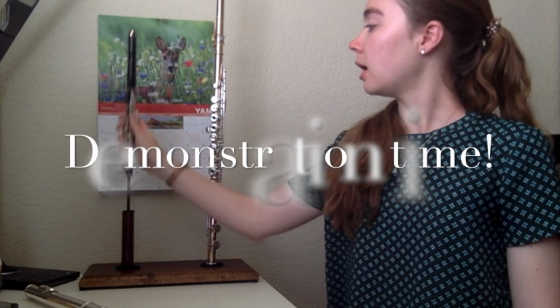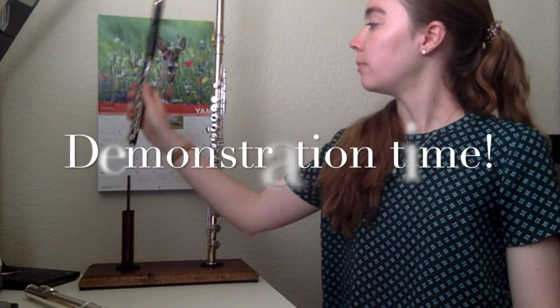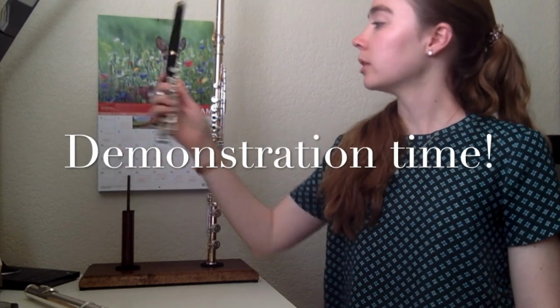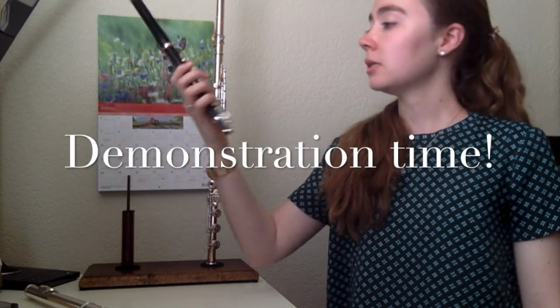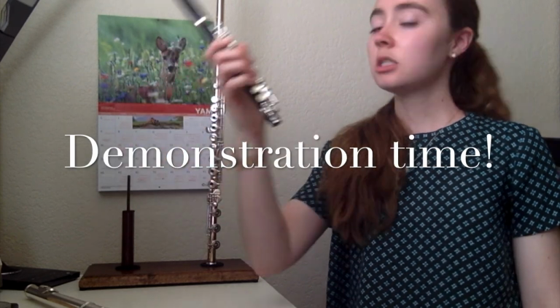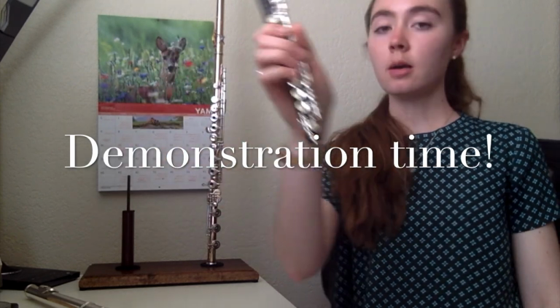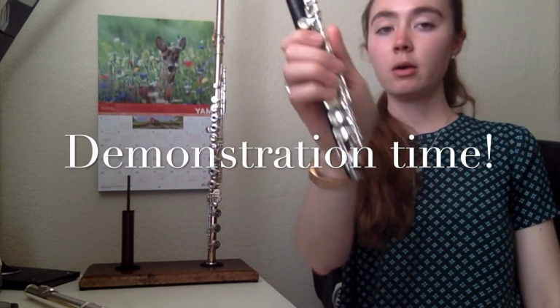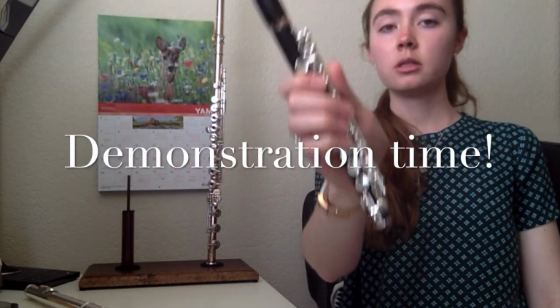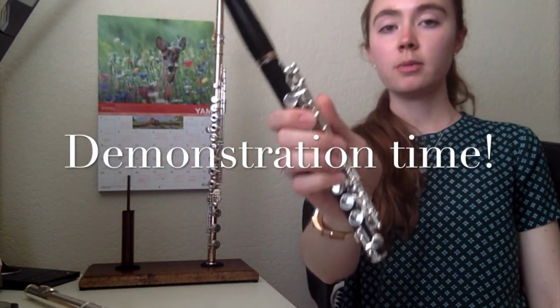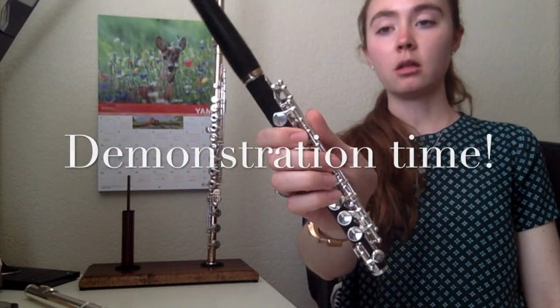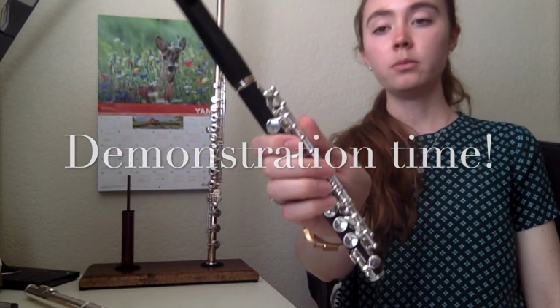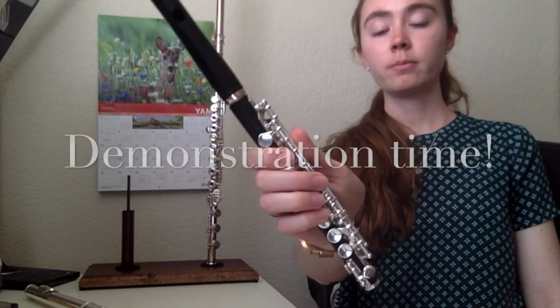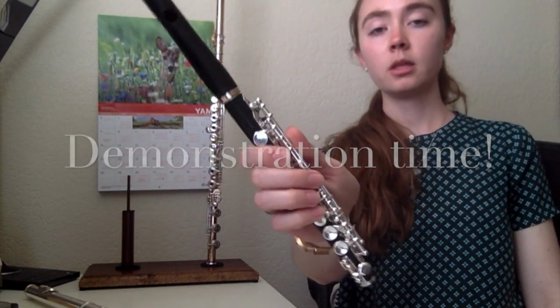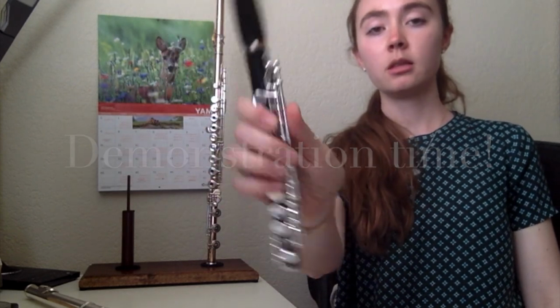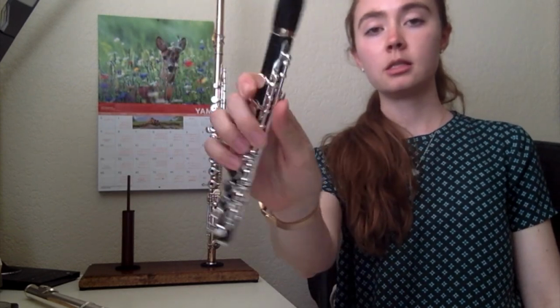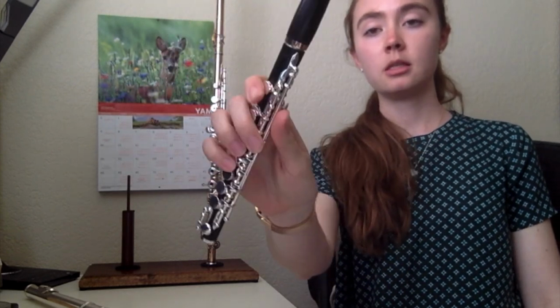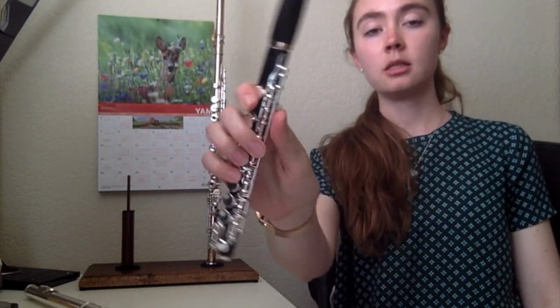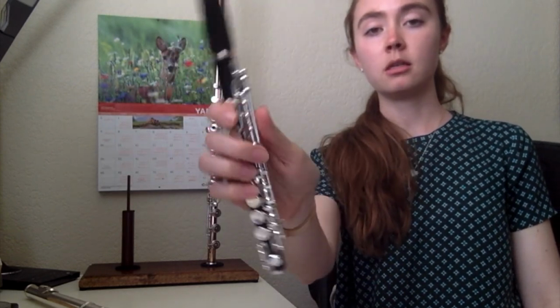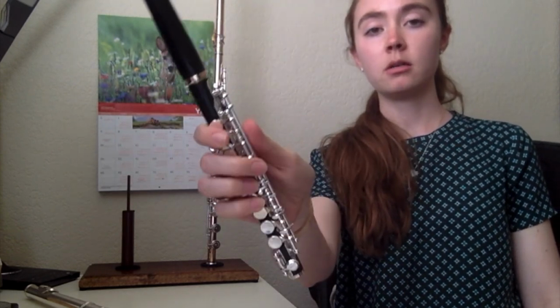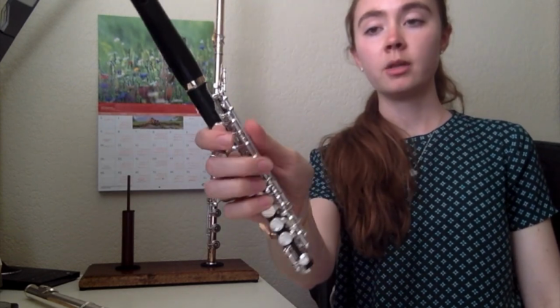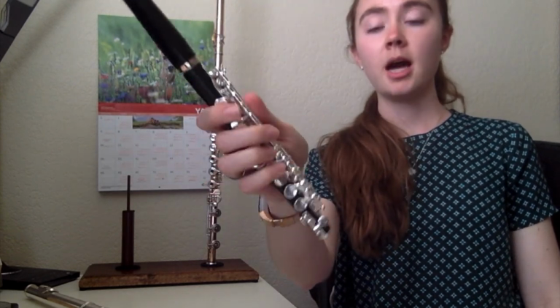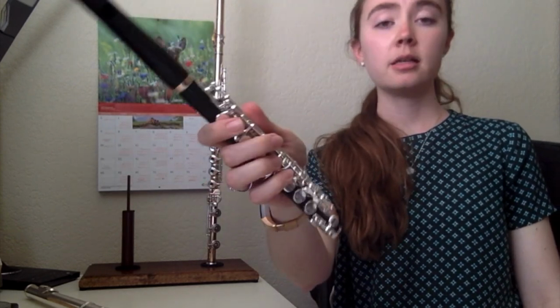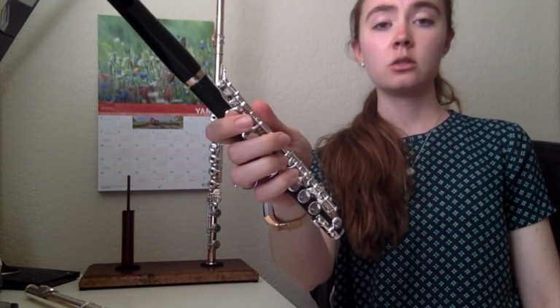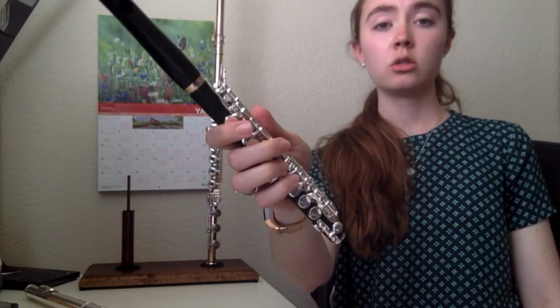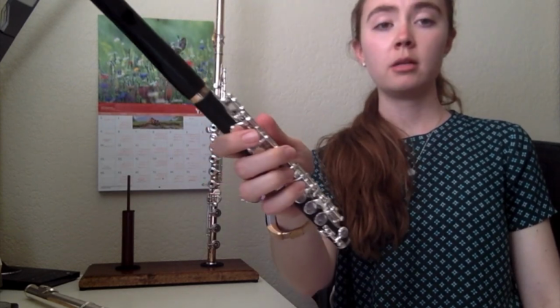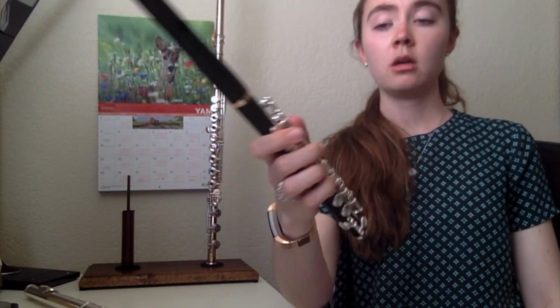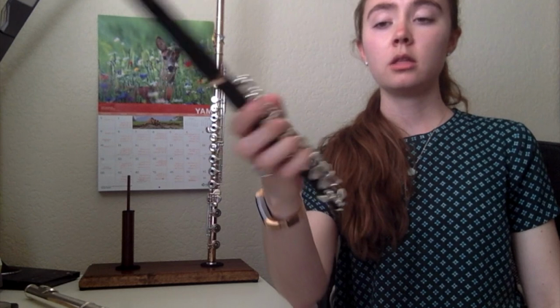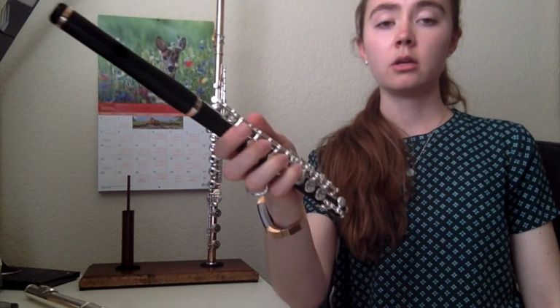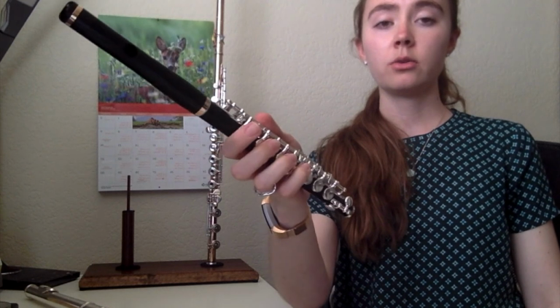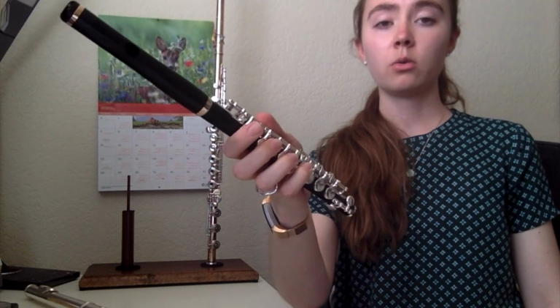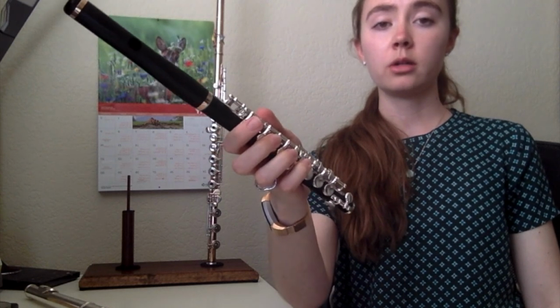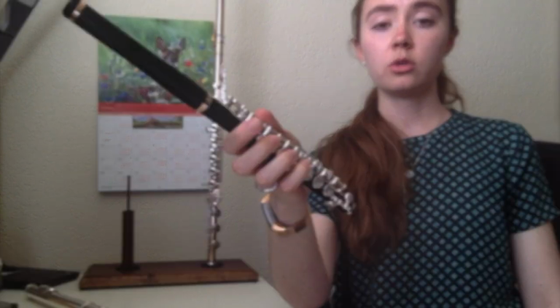One thing we also talked about was the piccolo. This is the highest instrument that you'll hear in the orchestra.